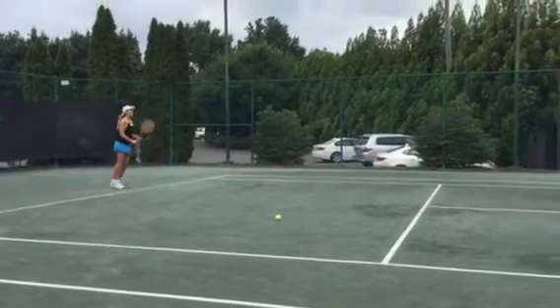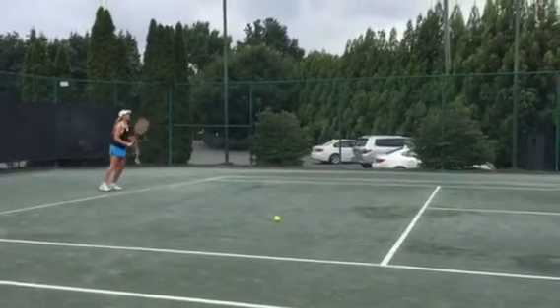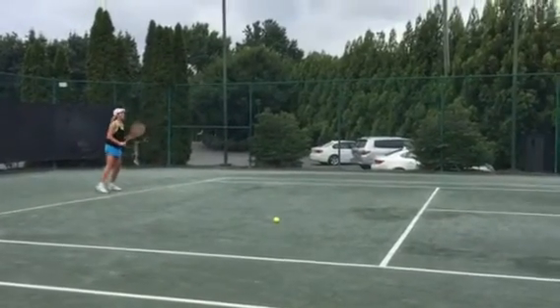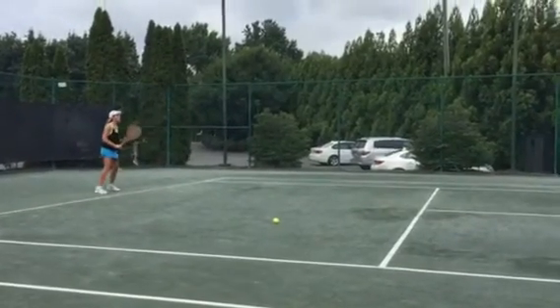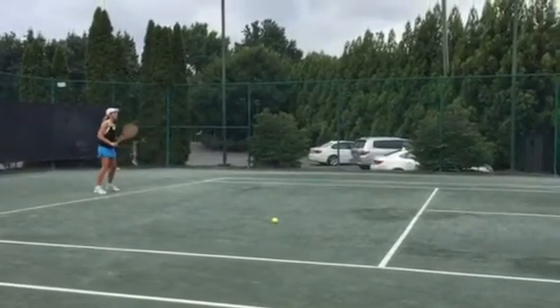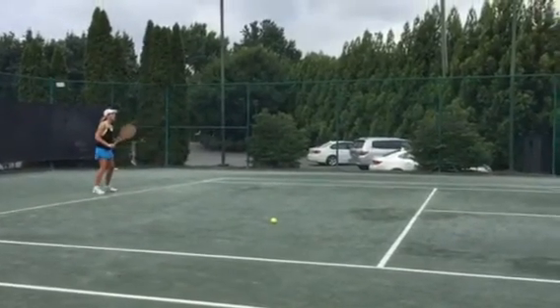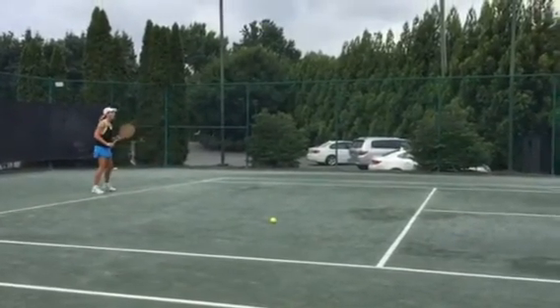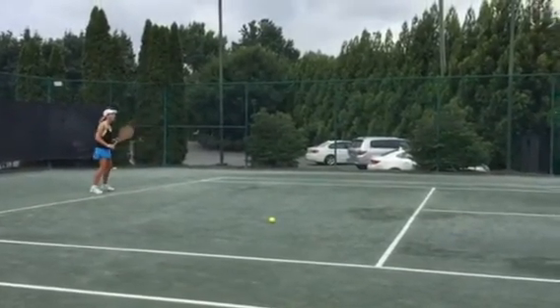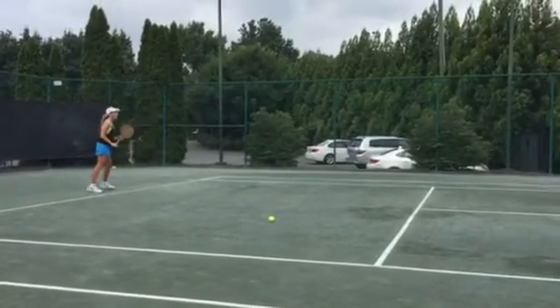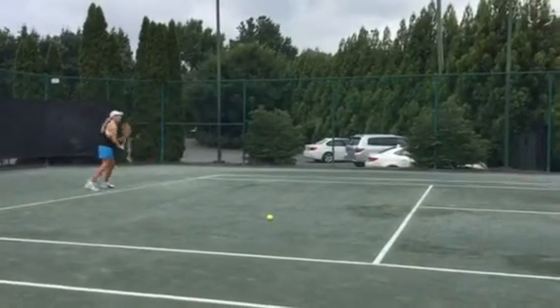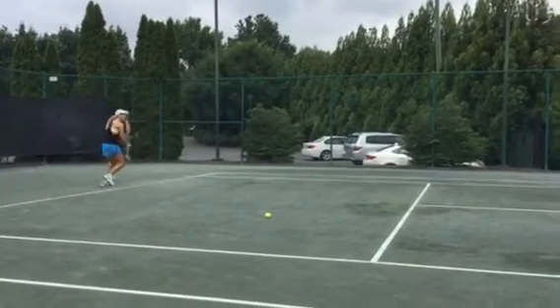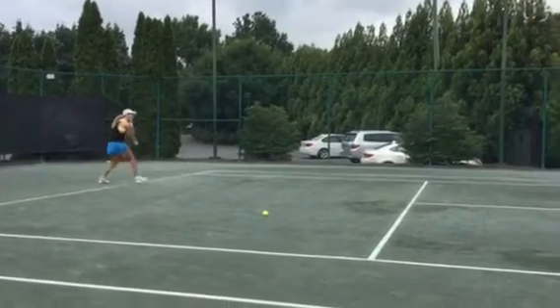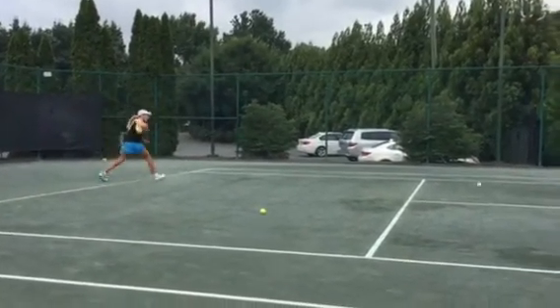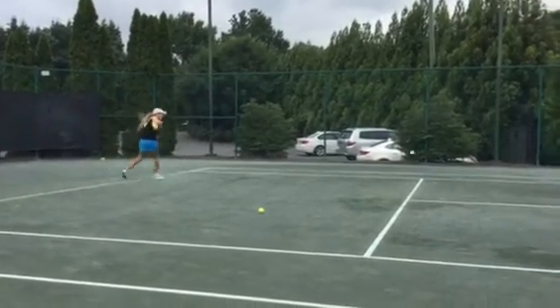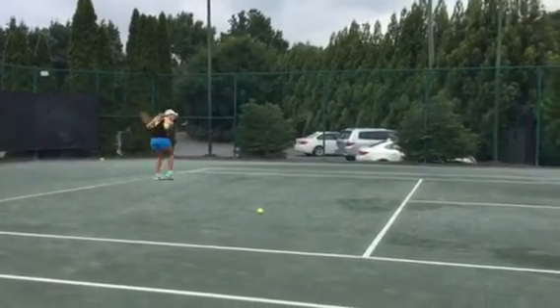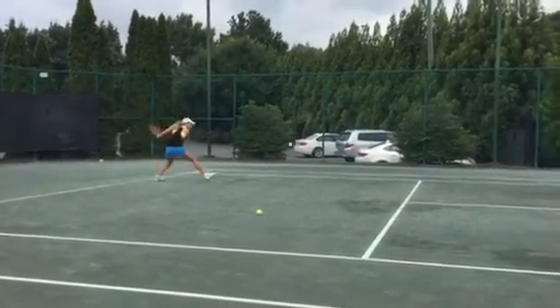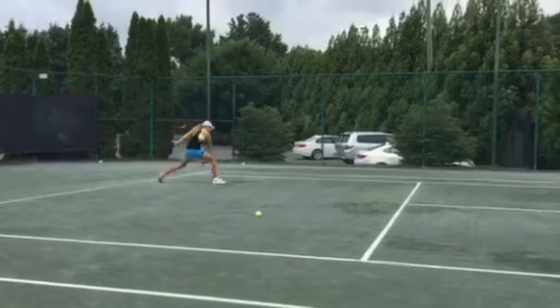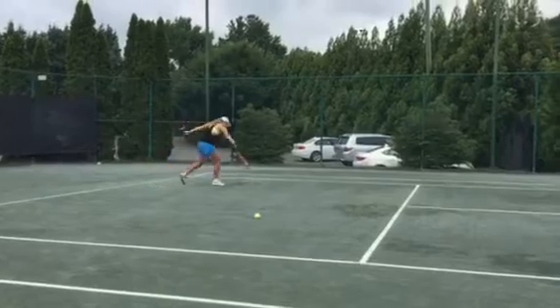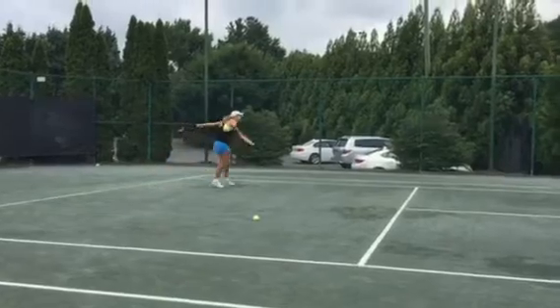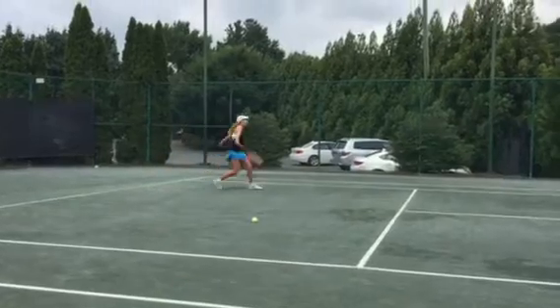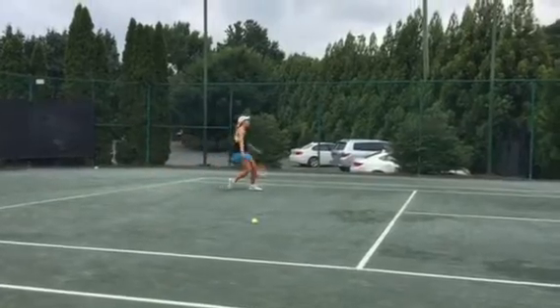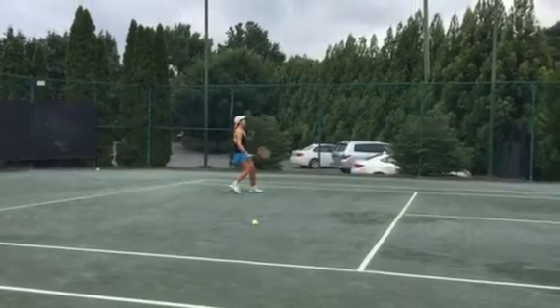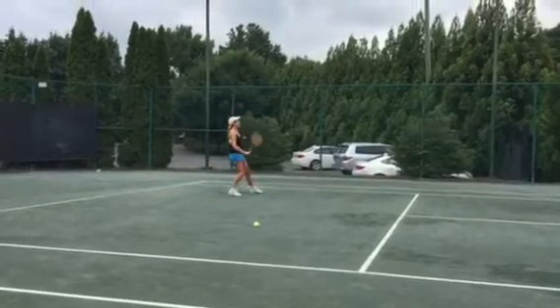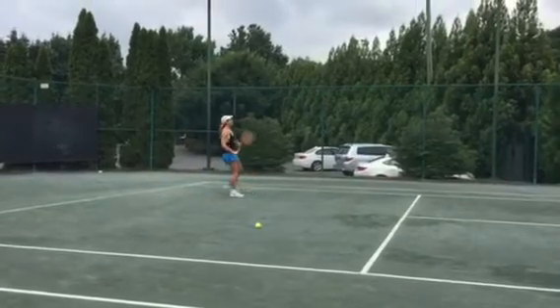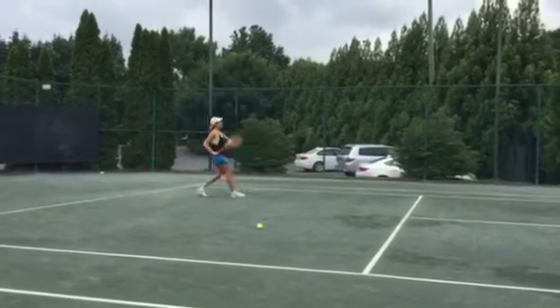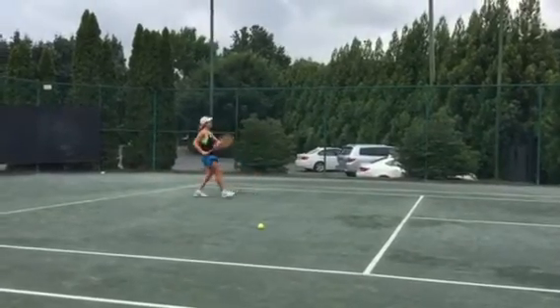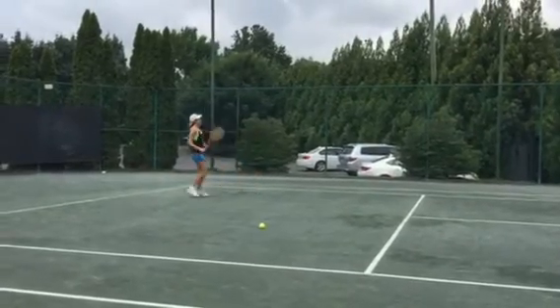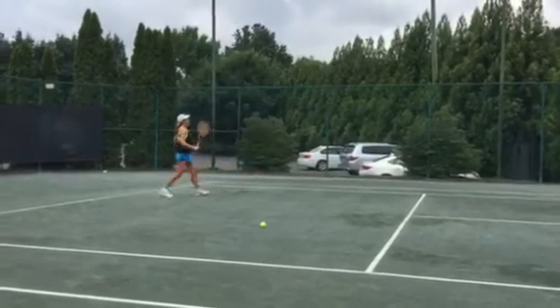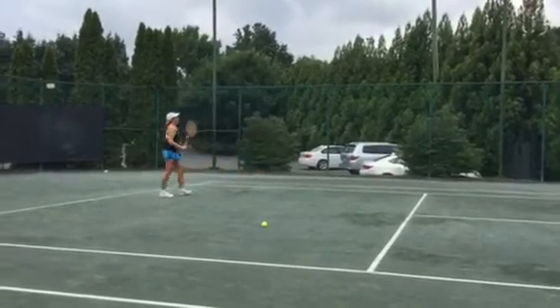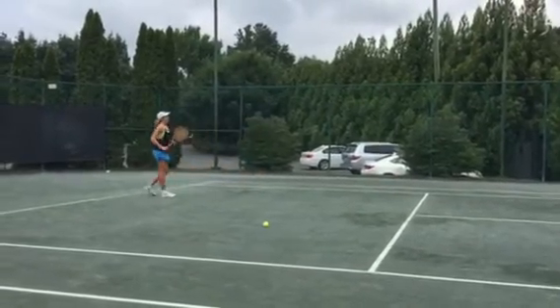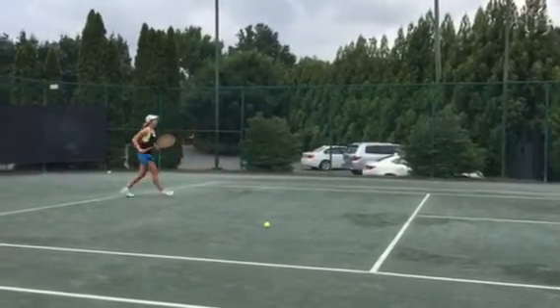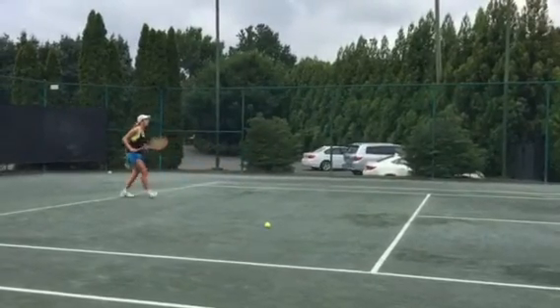Don't be passive — go to the ball. Go to the ball.